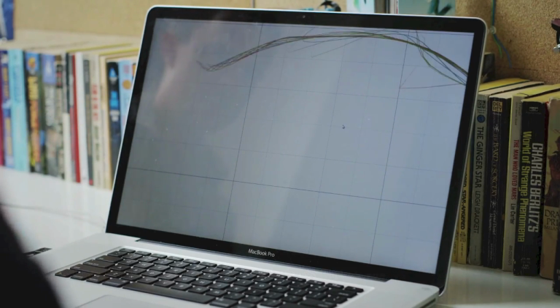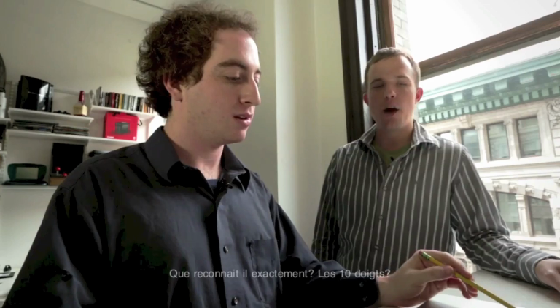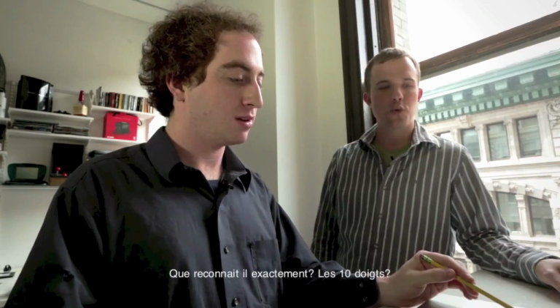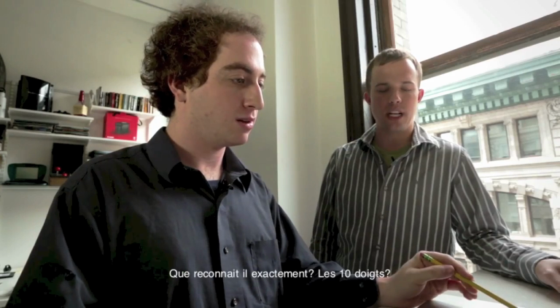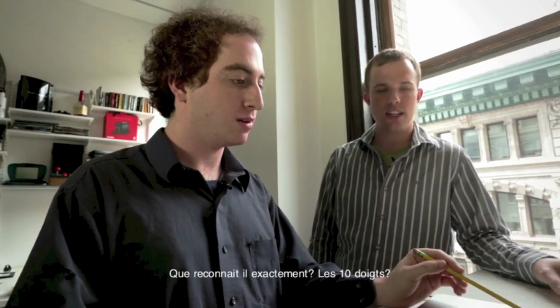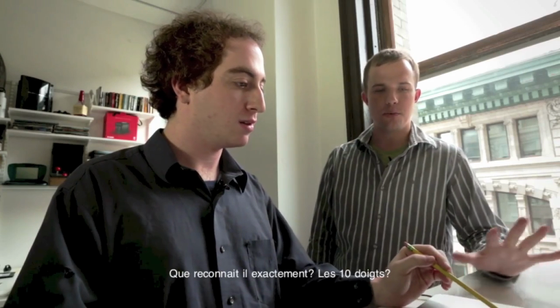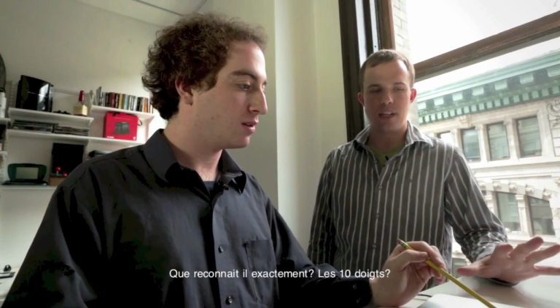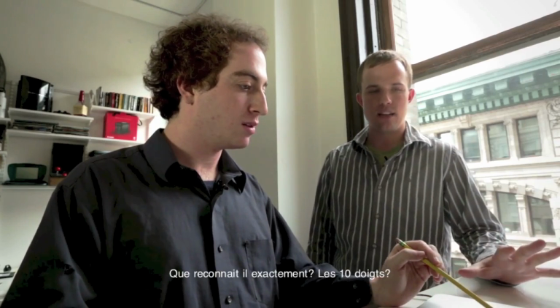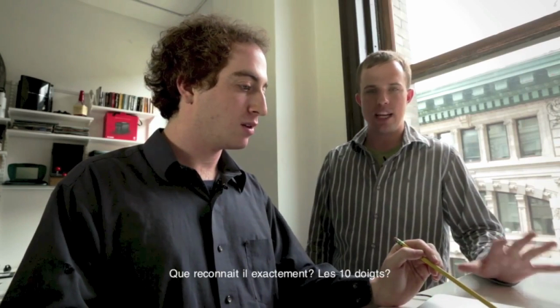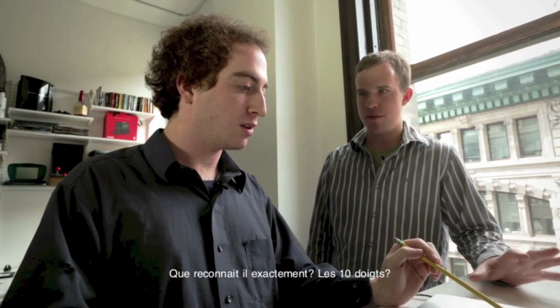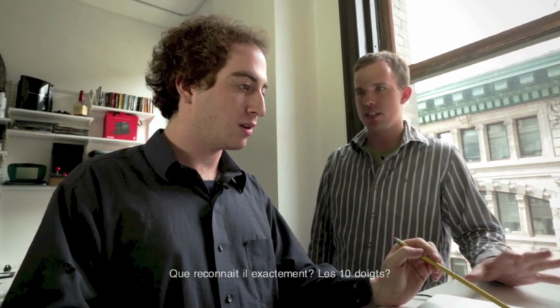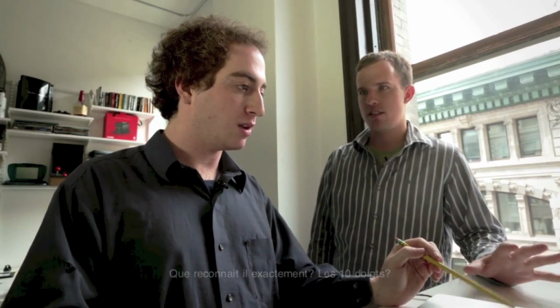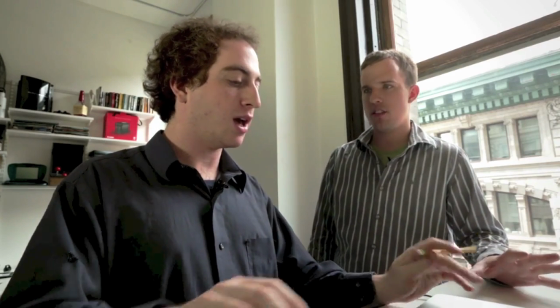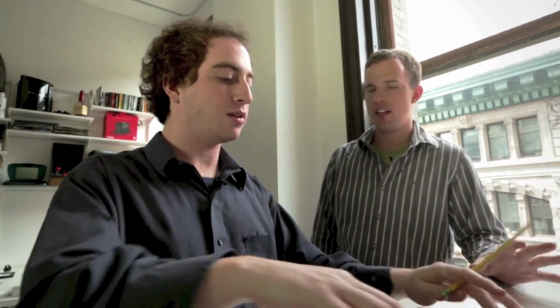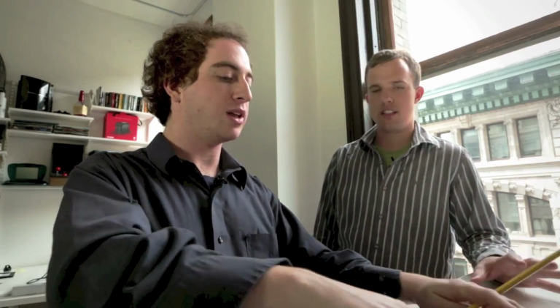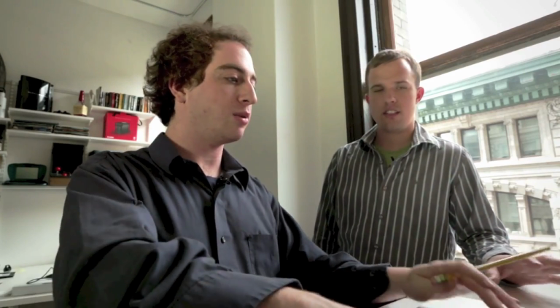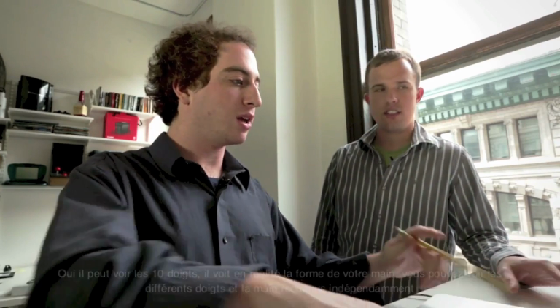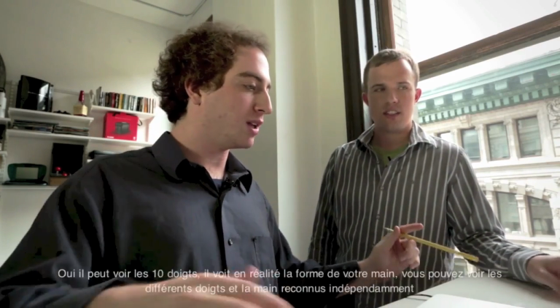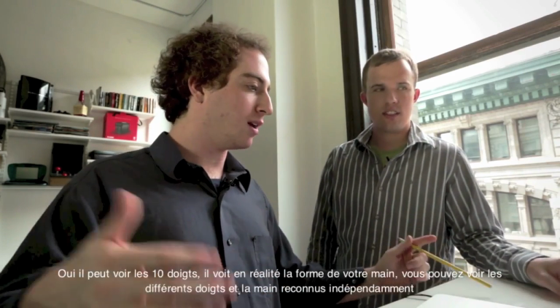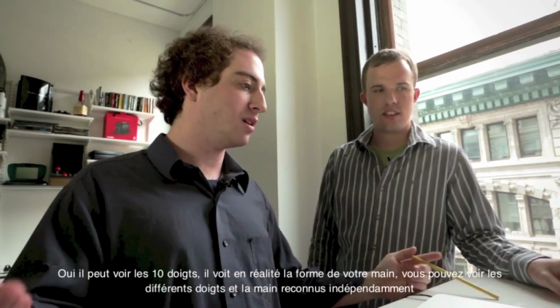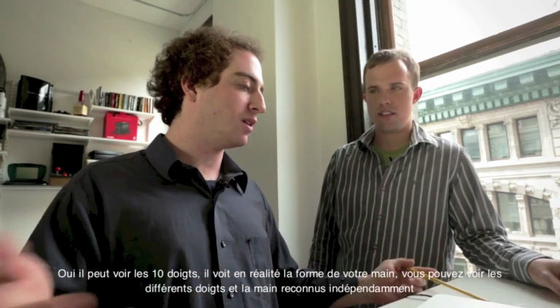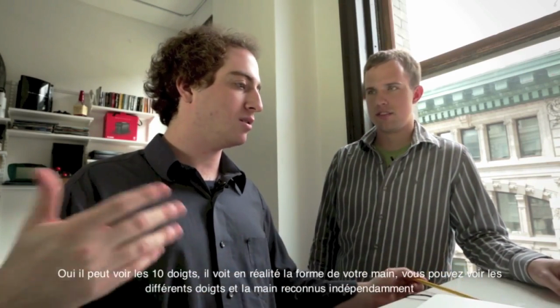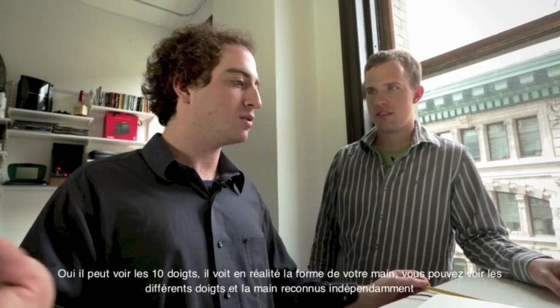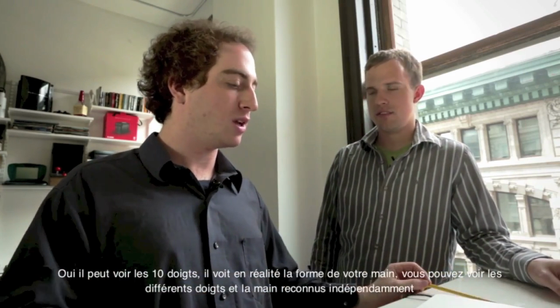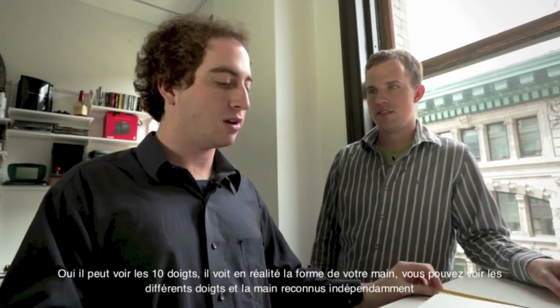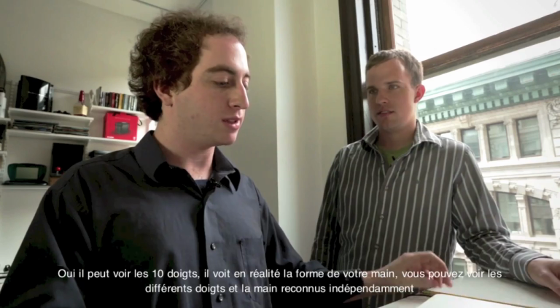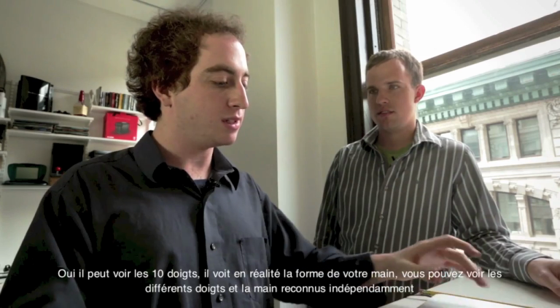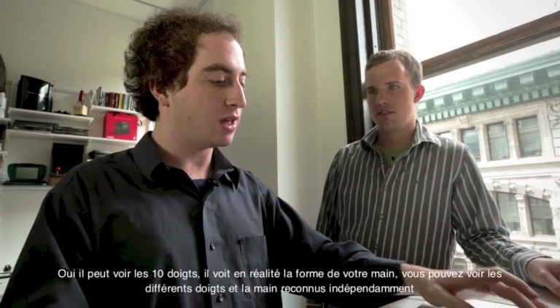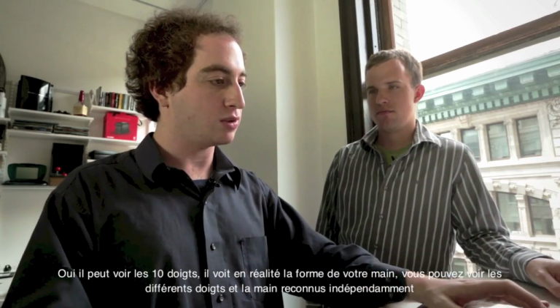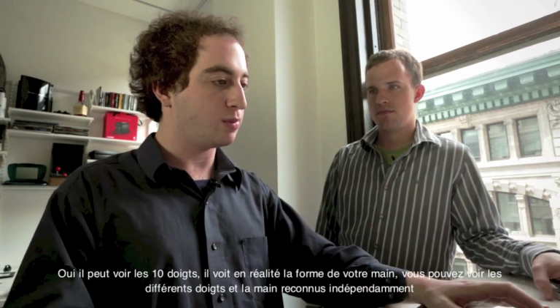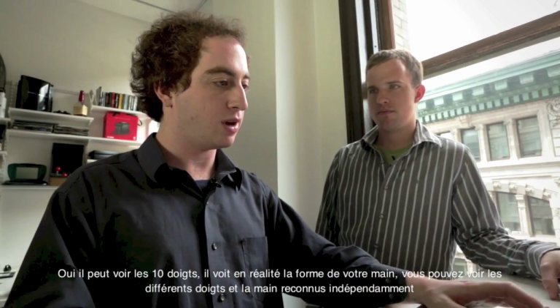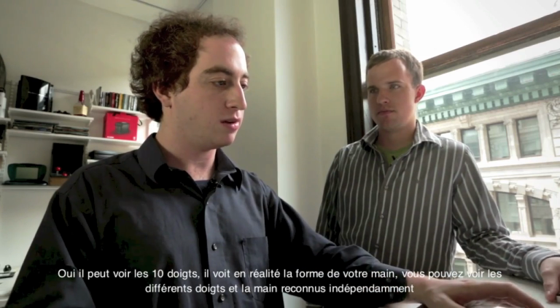And how much will it recognize? It'll get 10 fingers — we can get all 10 fingers. We can sense the actual shape of your hand.